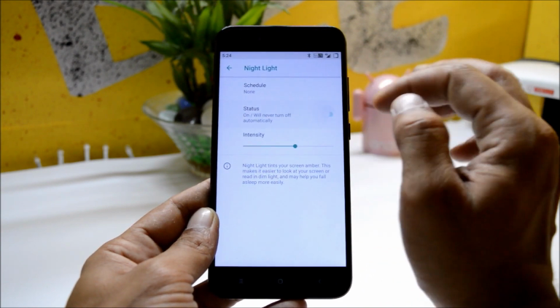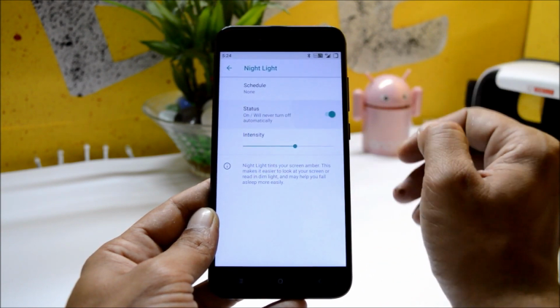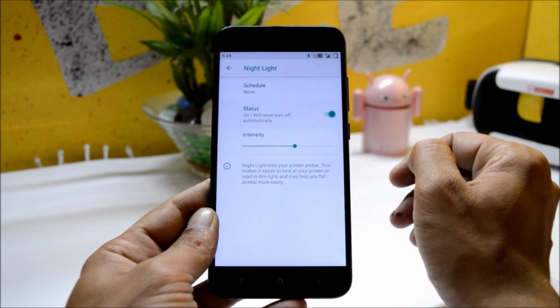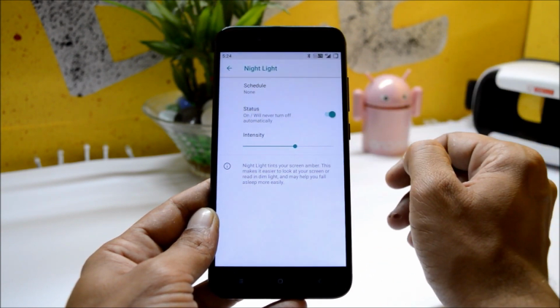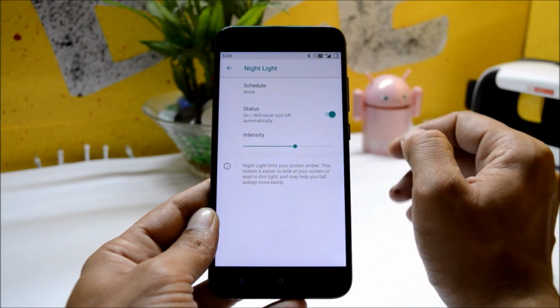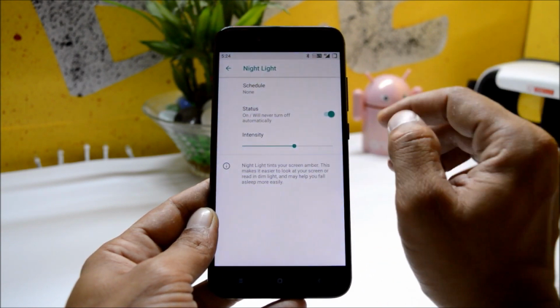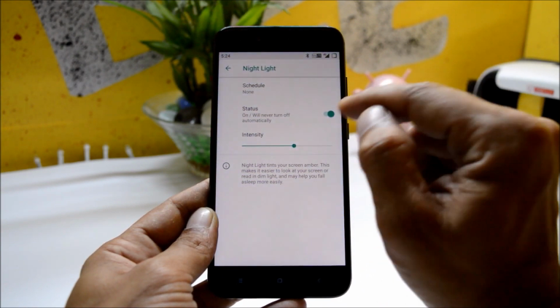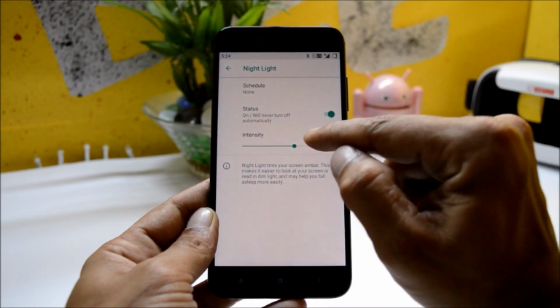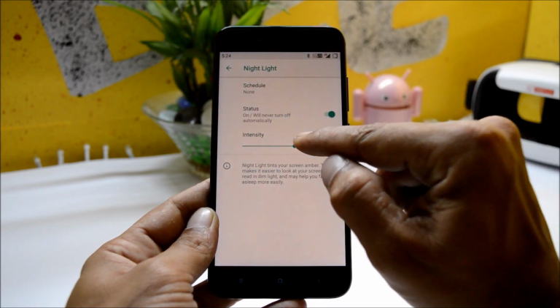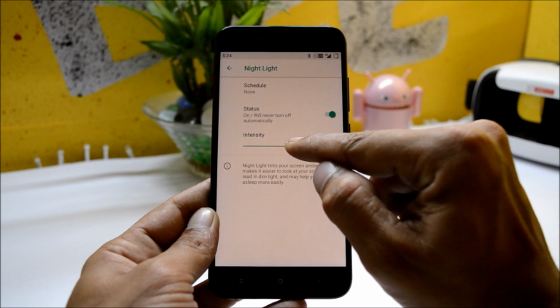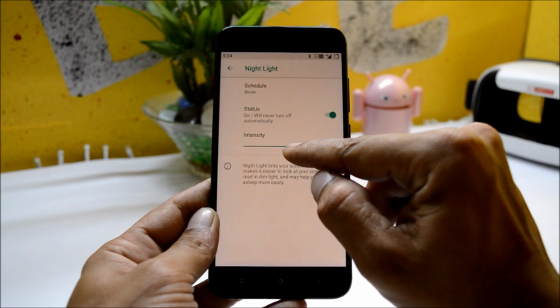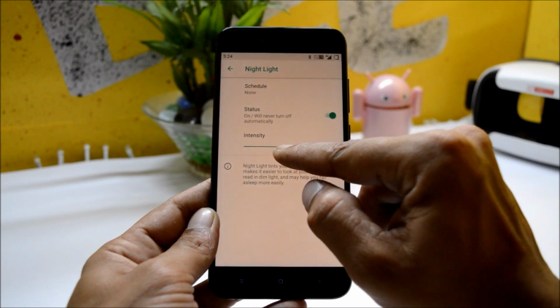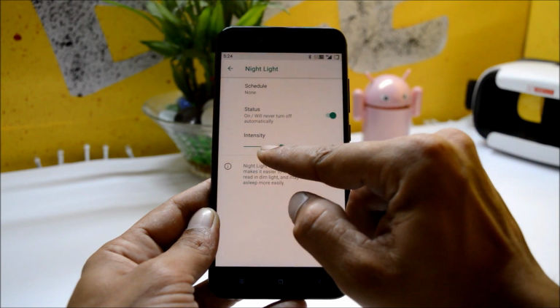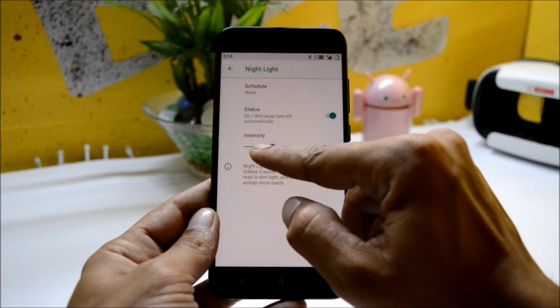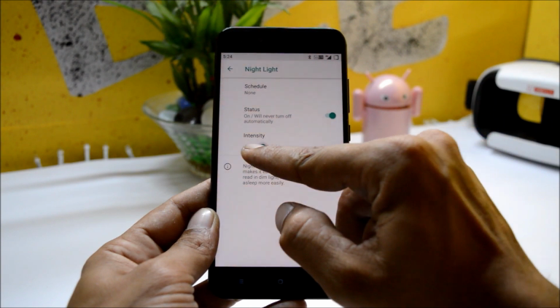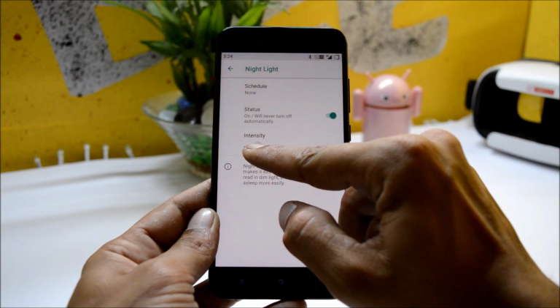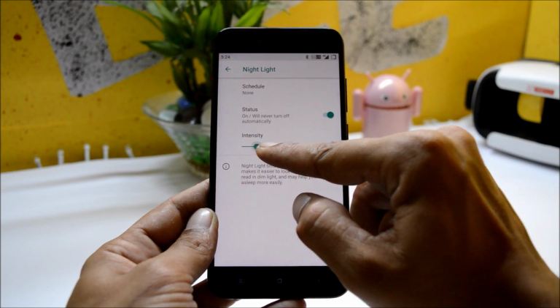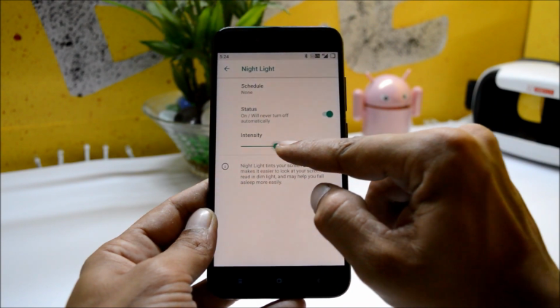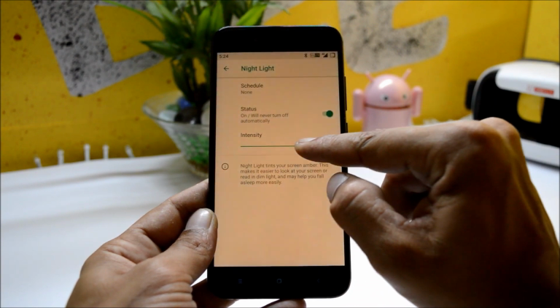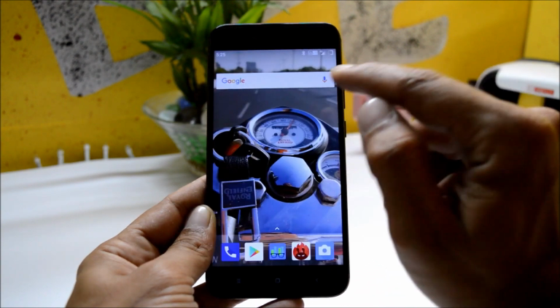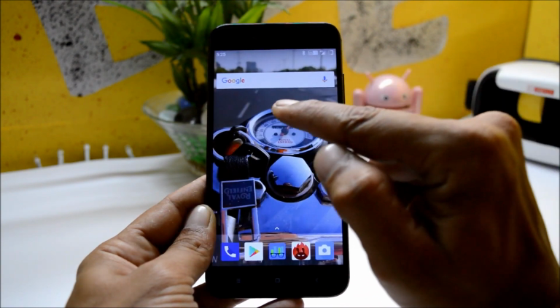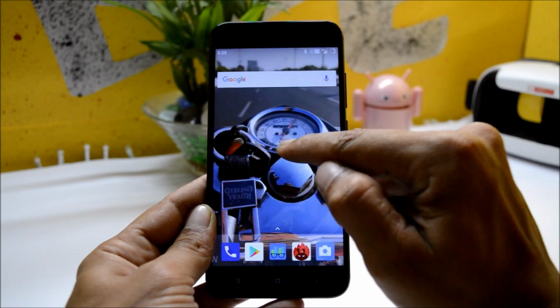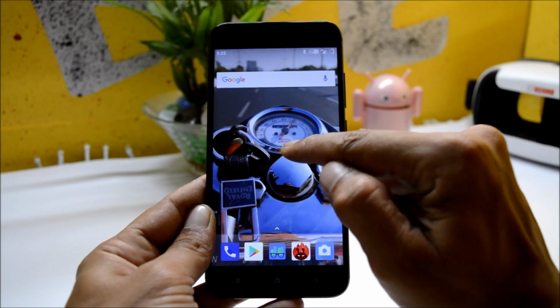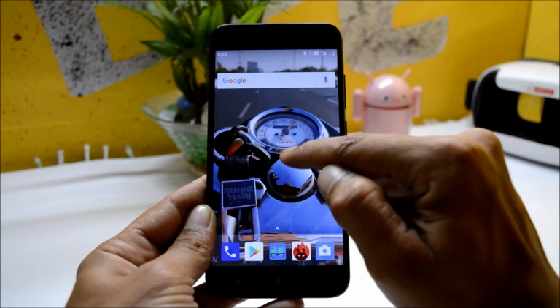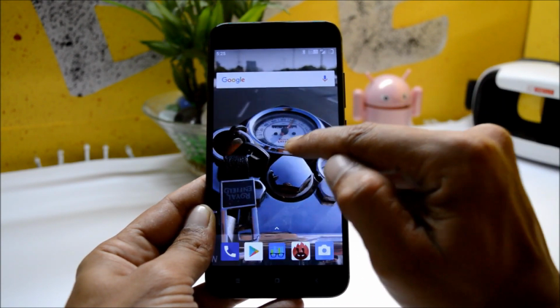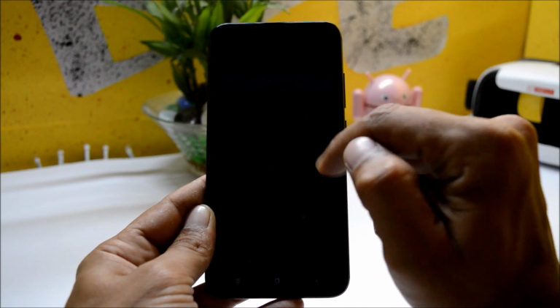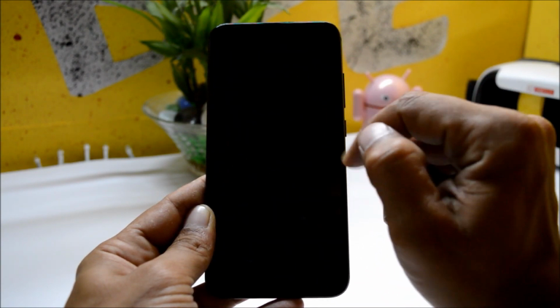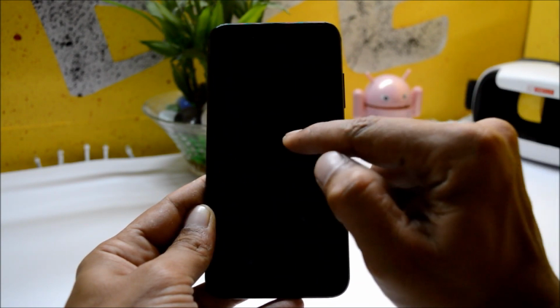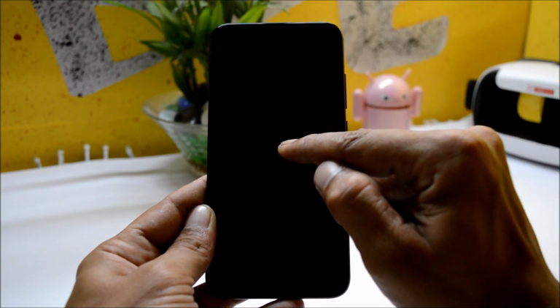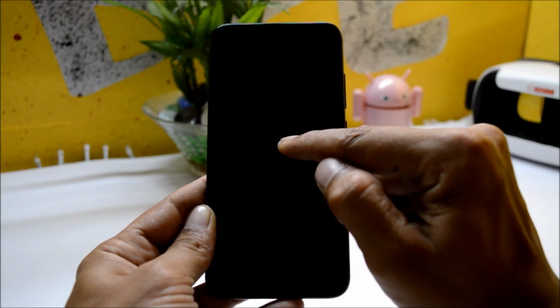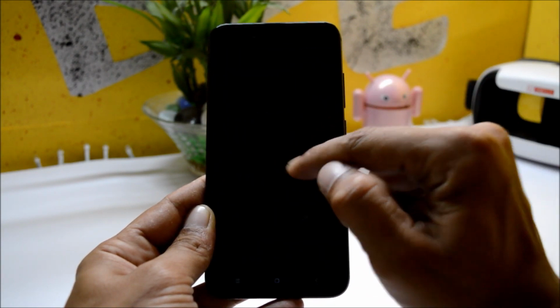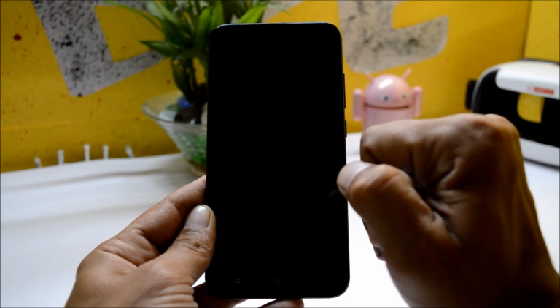These are the customization options. Everything is working fine, including night mode. If you enable this, you can also set the intensity. Double tap to sleep and double tap to wake are working fine with no issues.